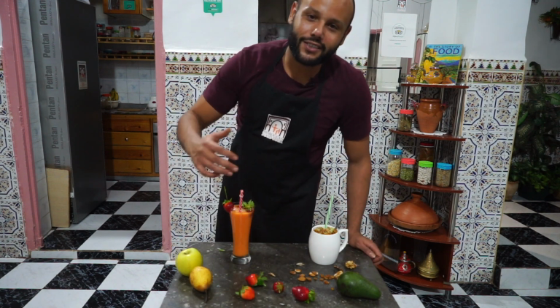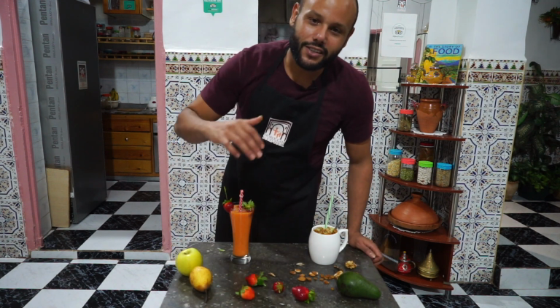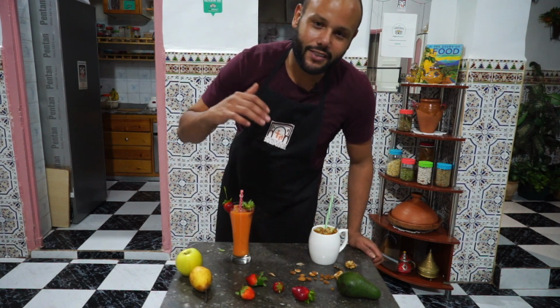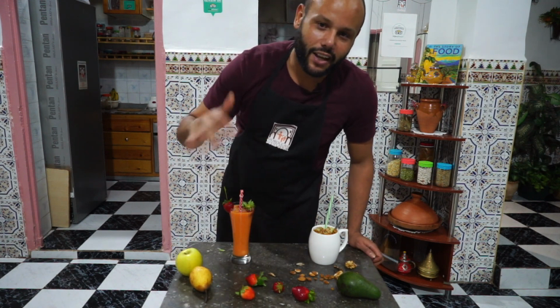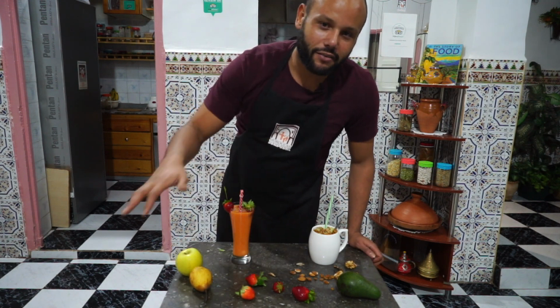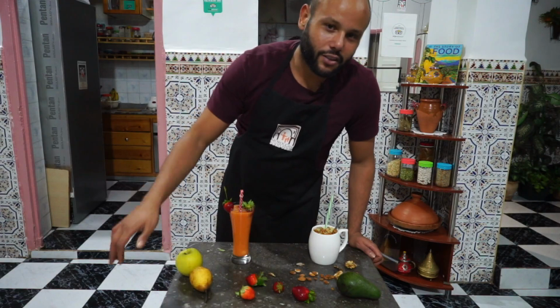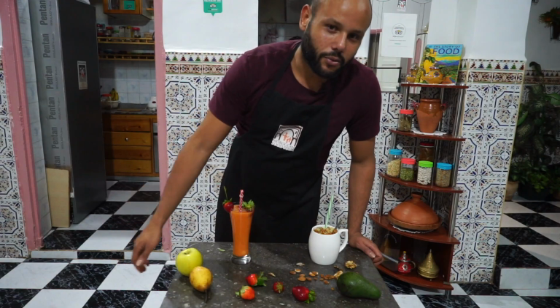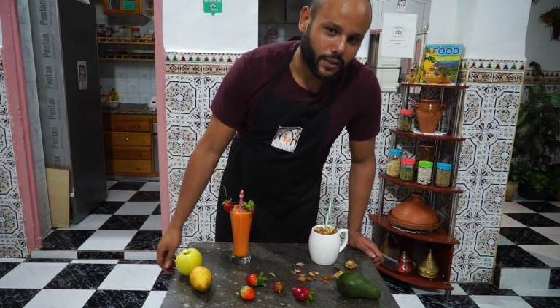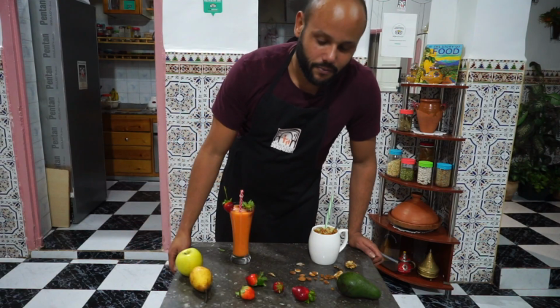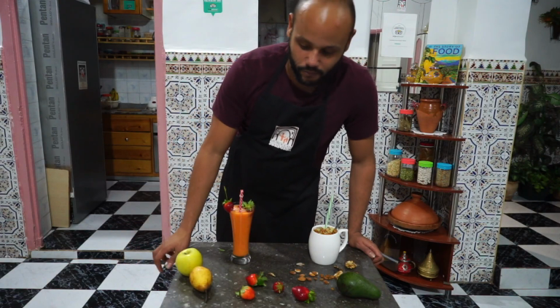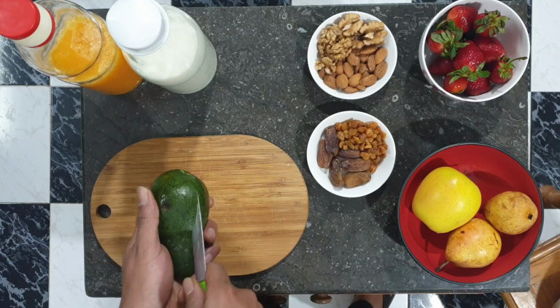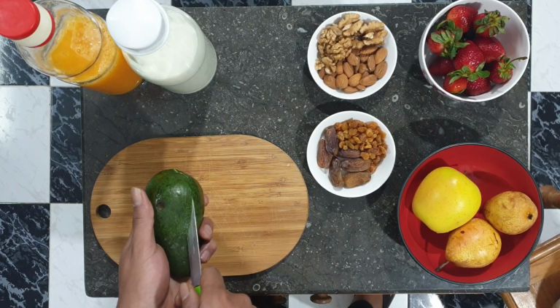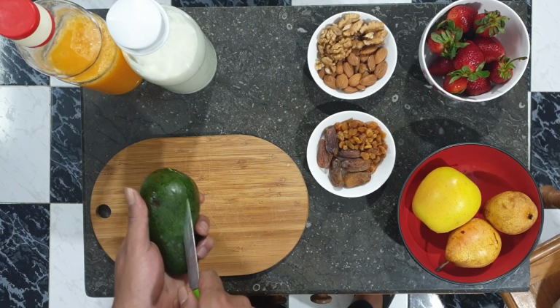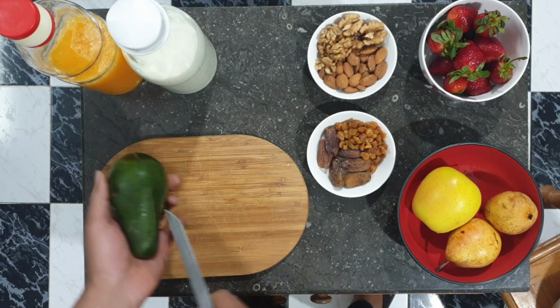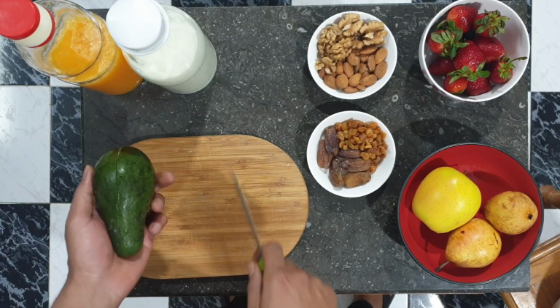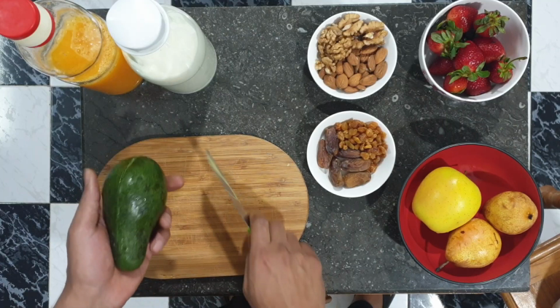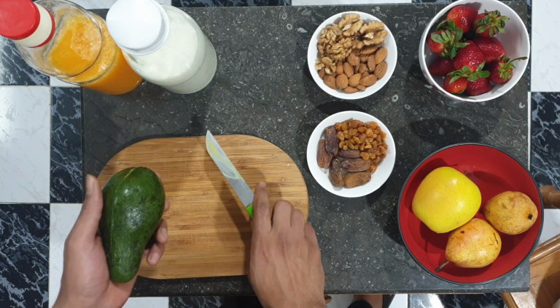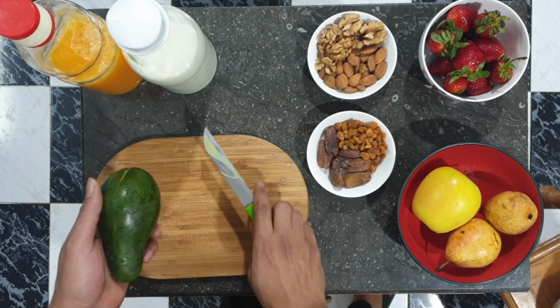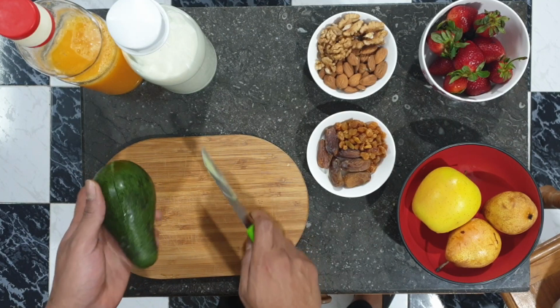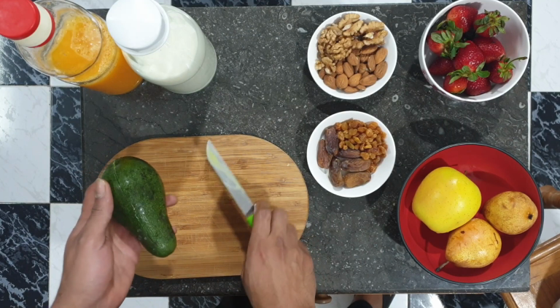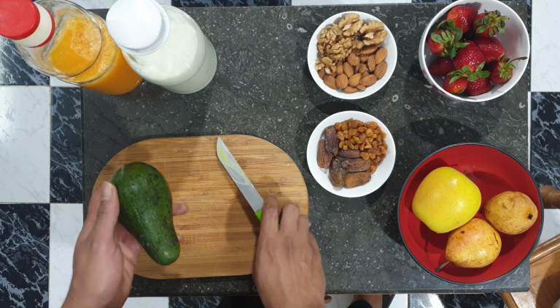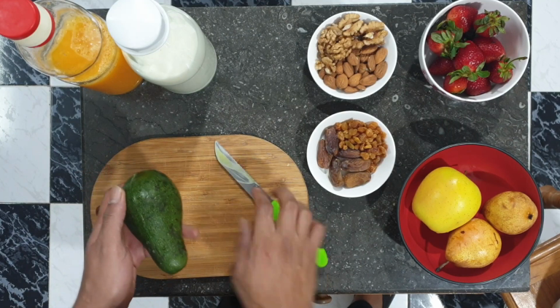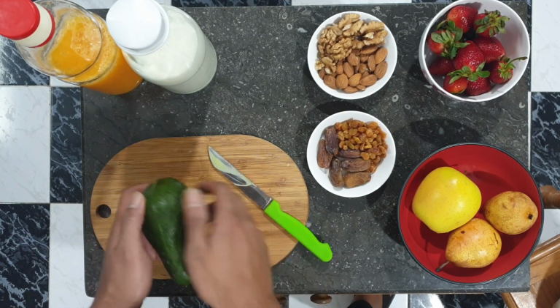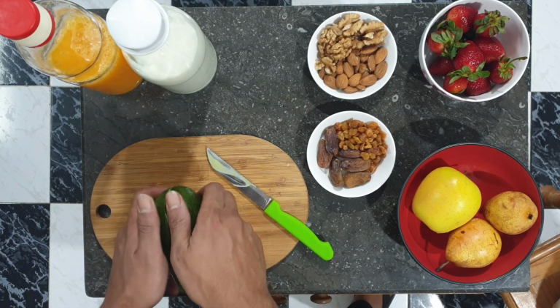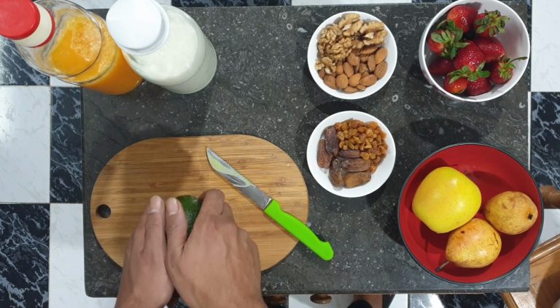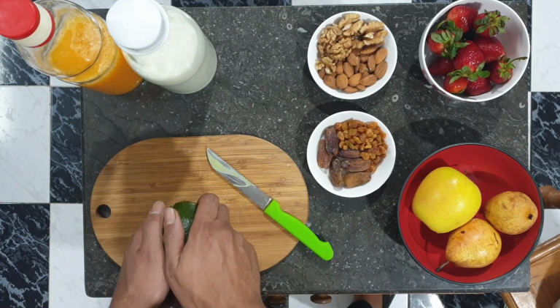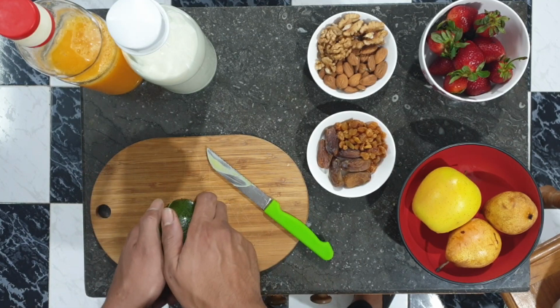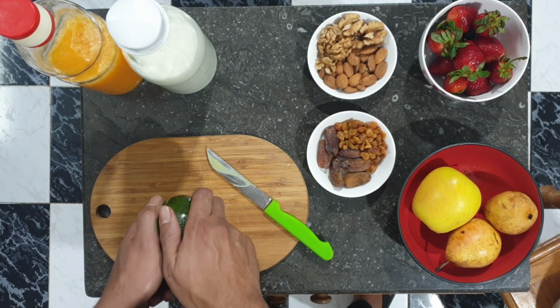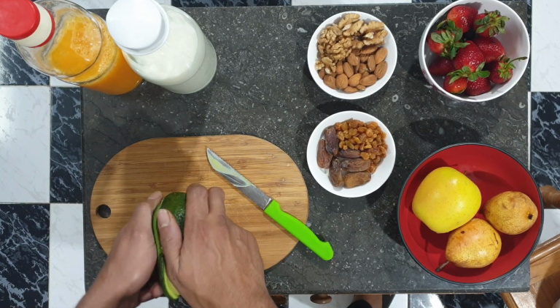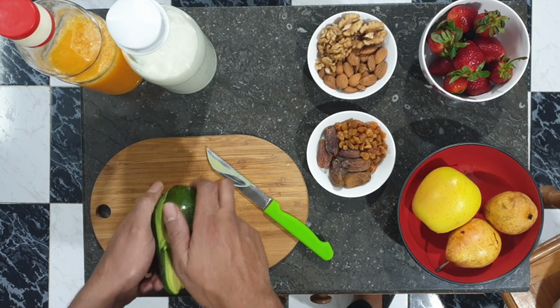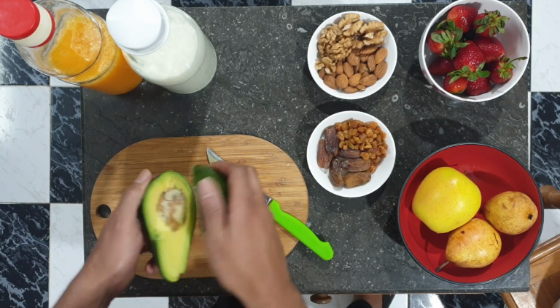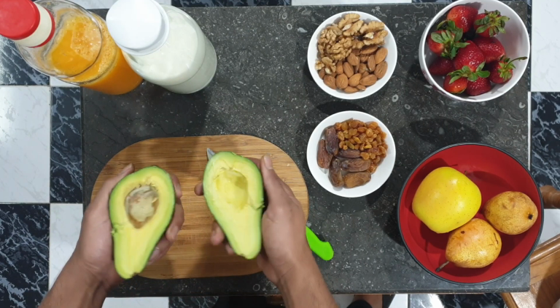No further talk, let's just dive into it. First of all, you're gonna start with your avocado.